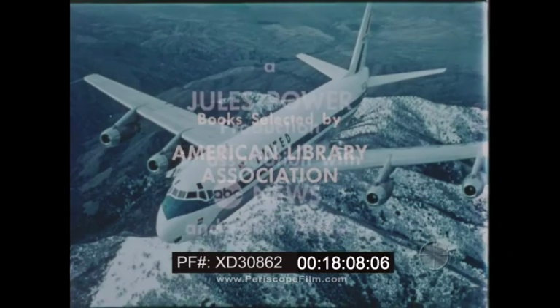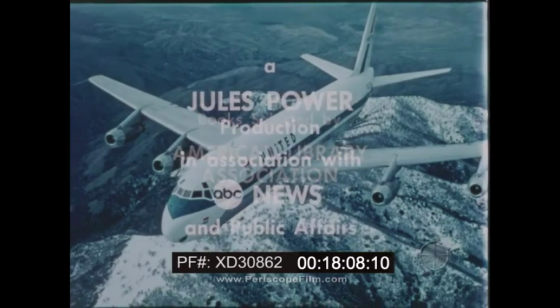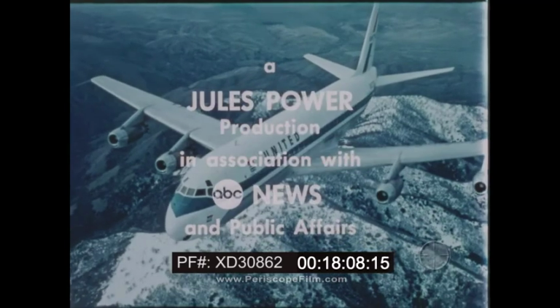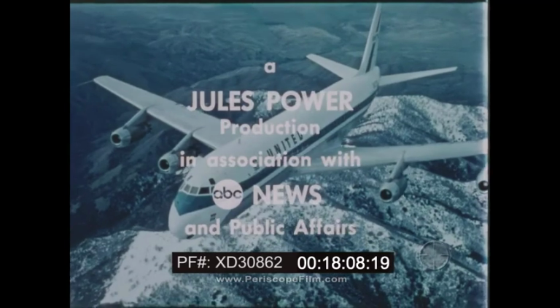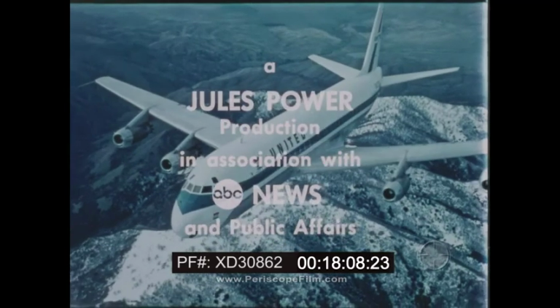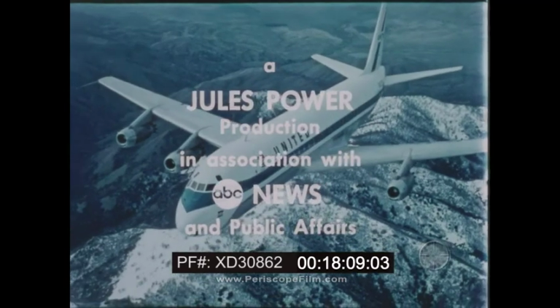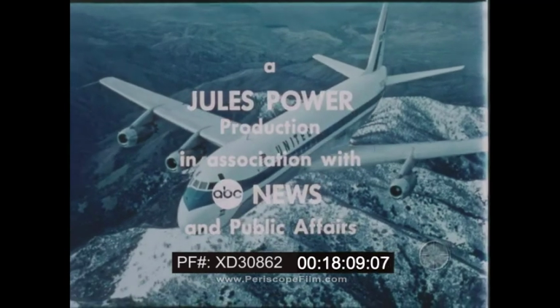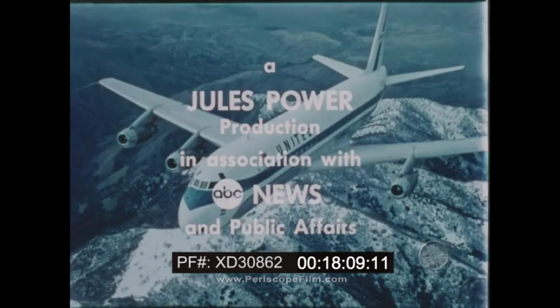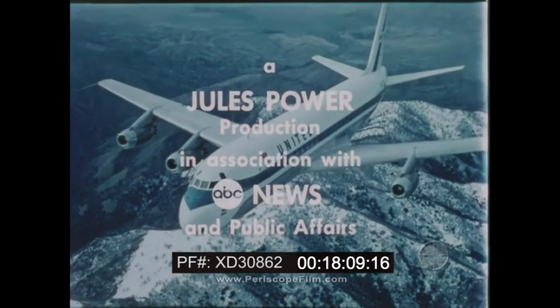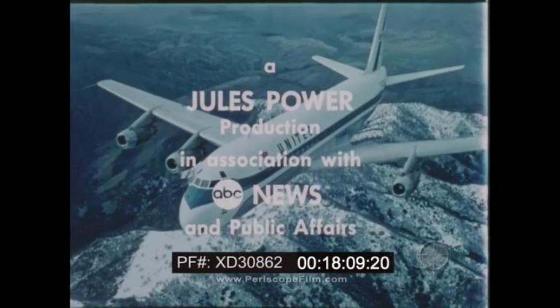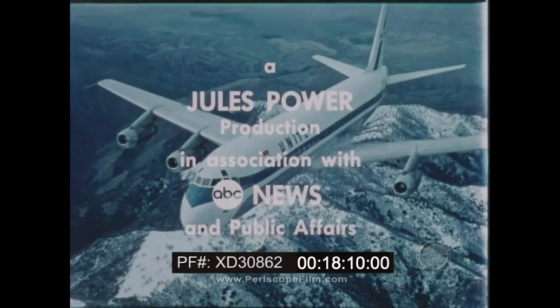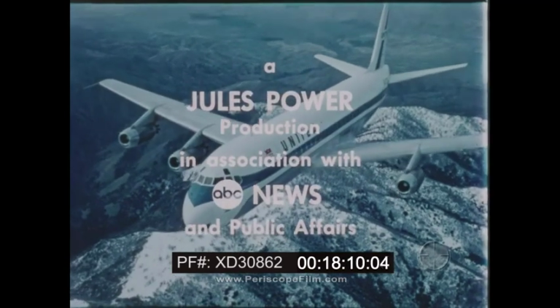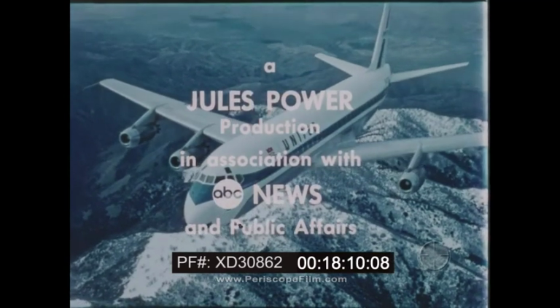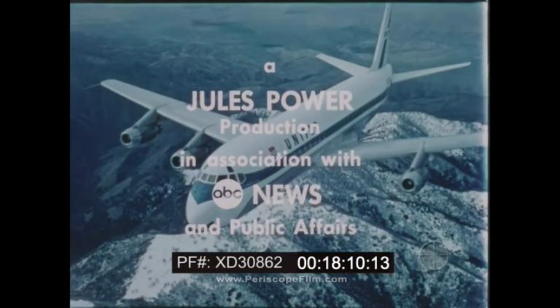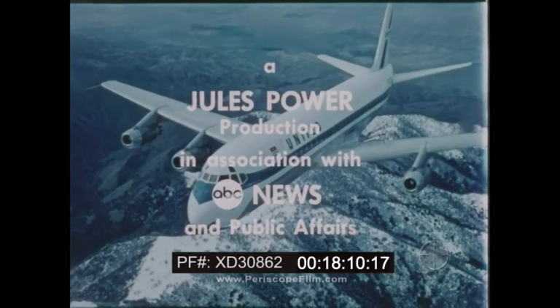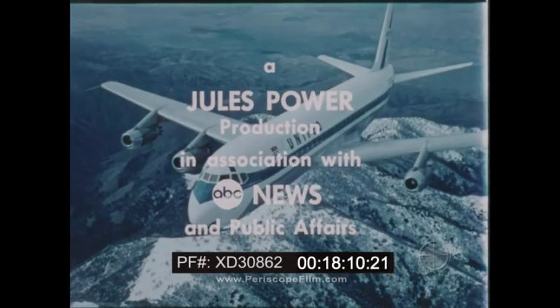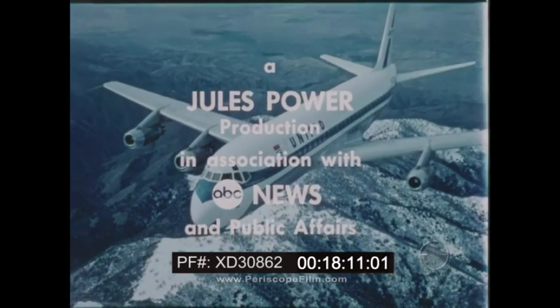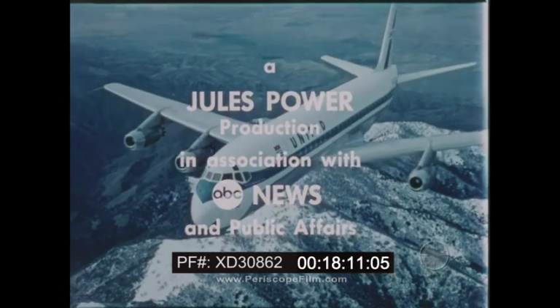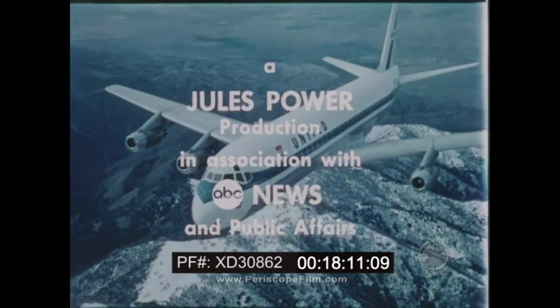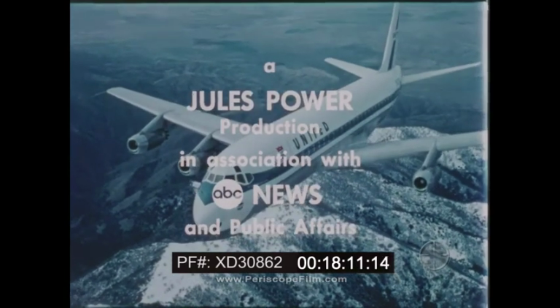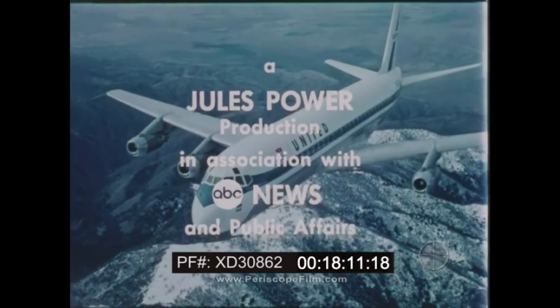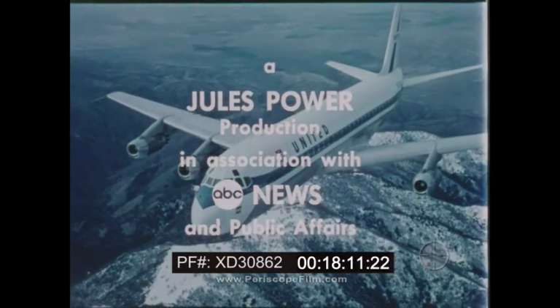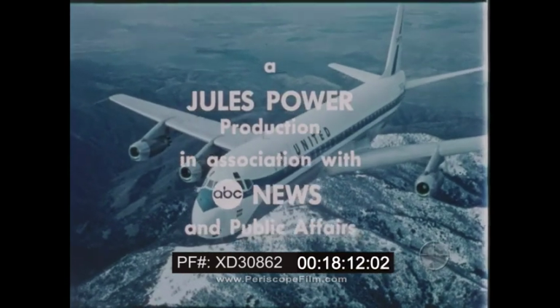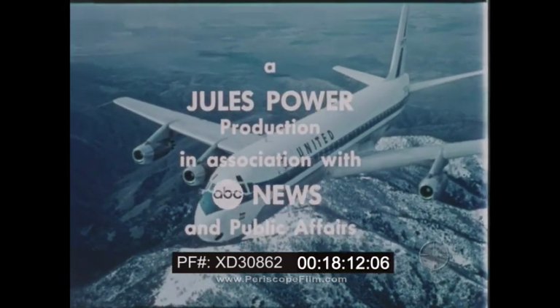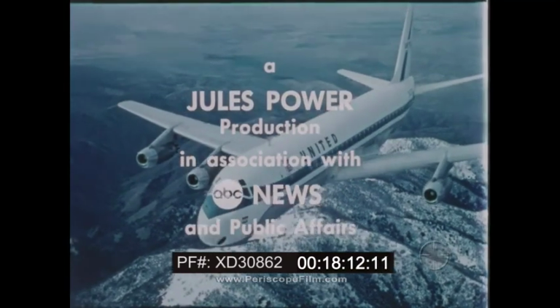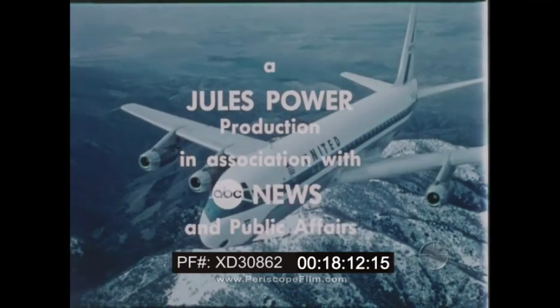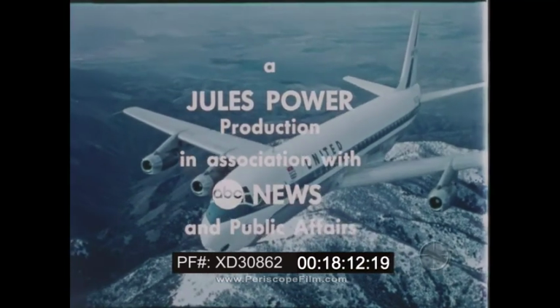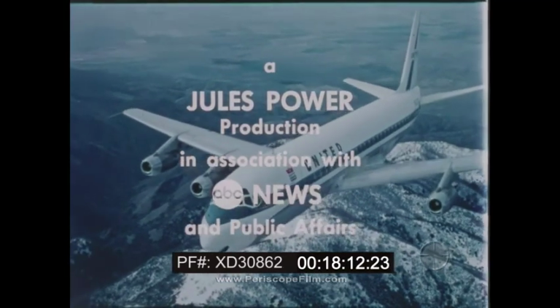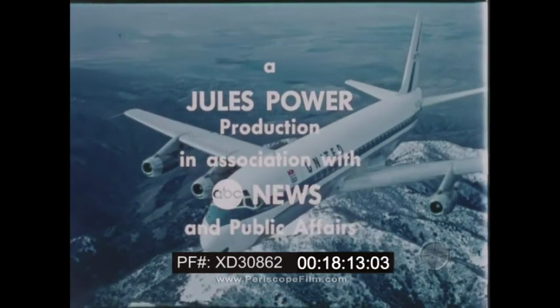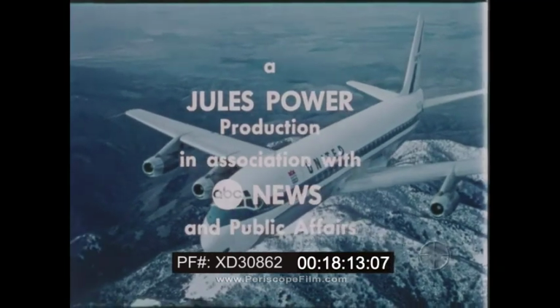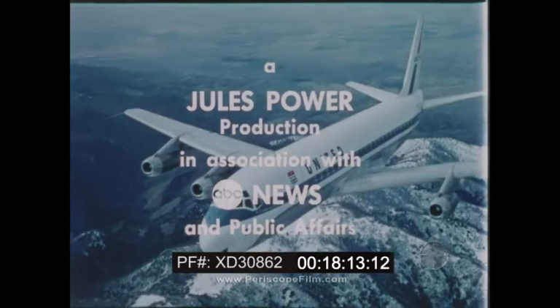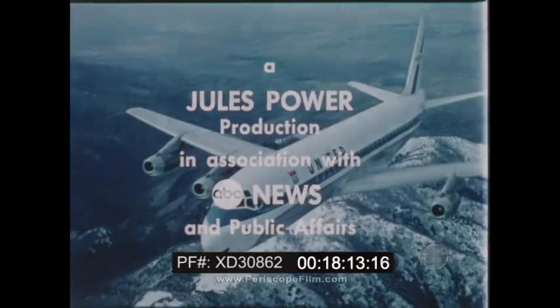This has been a Jules Power production in association with ABC News and Public Affairs.